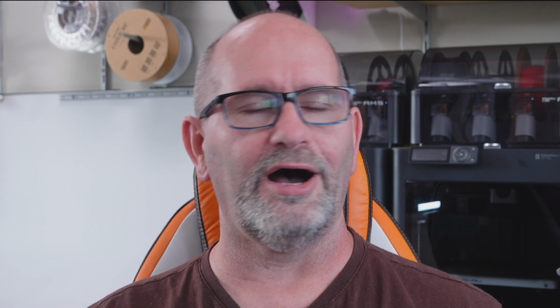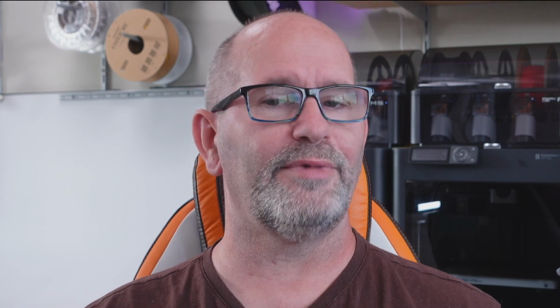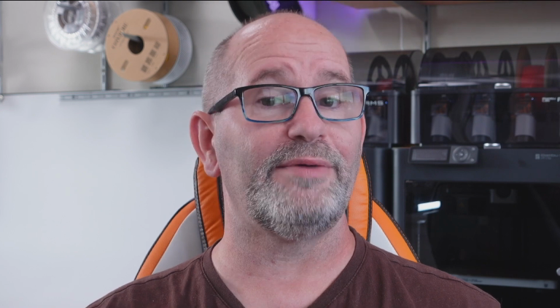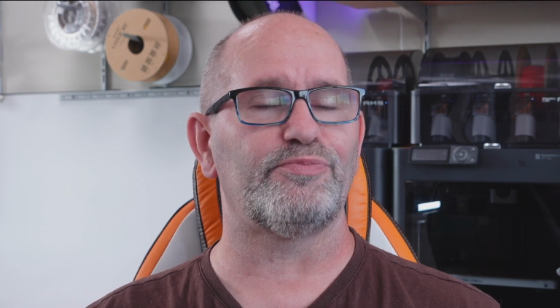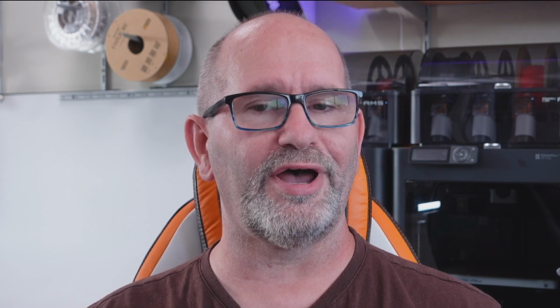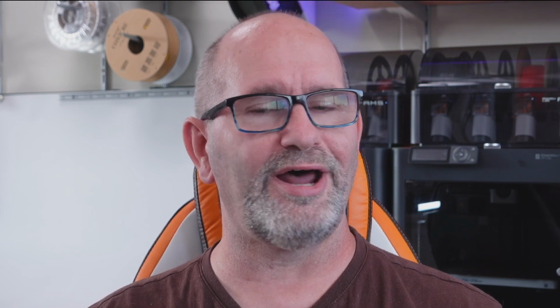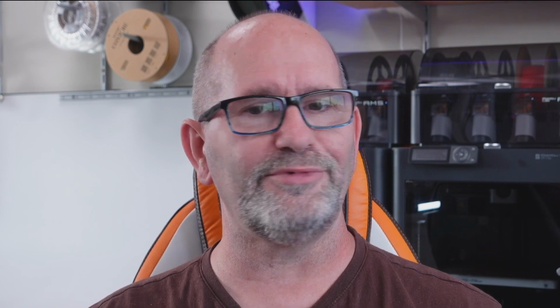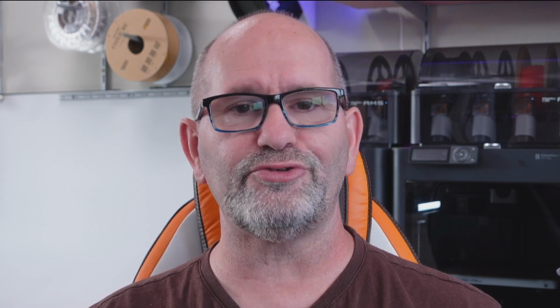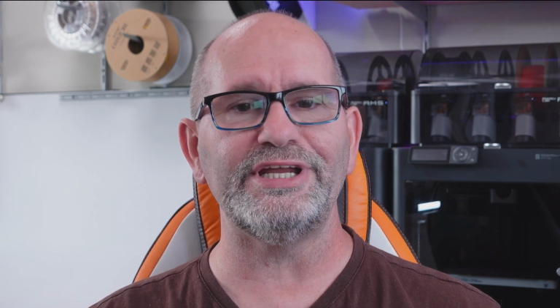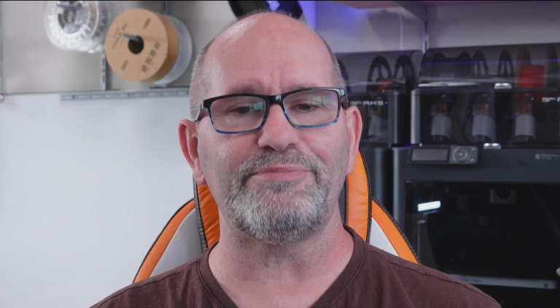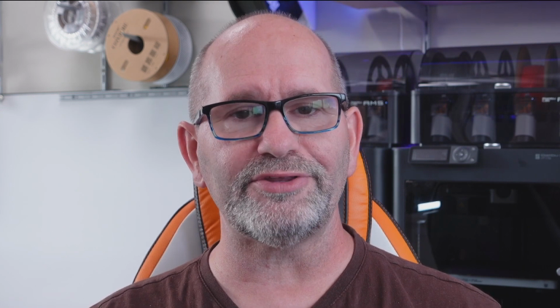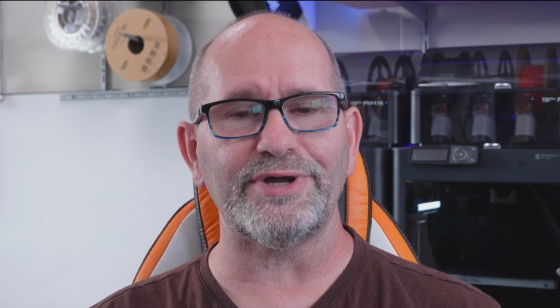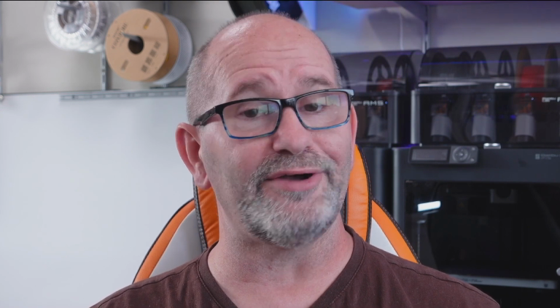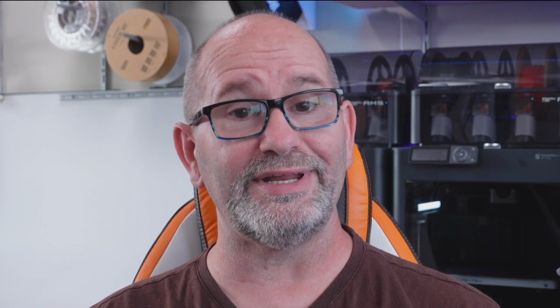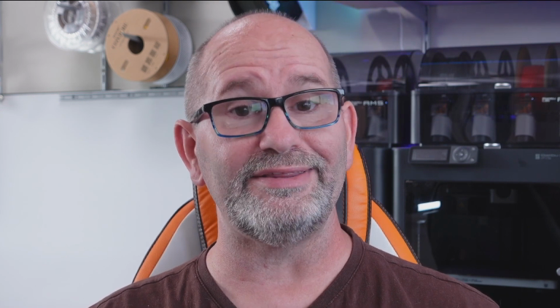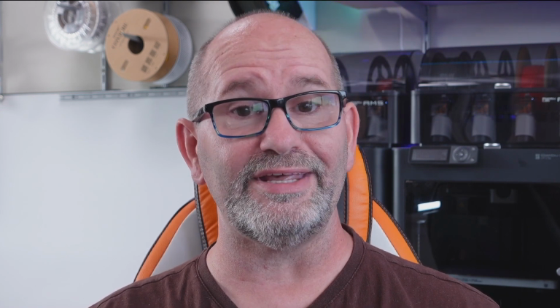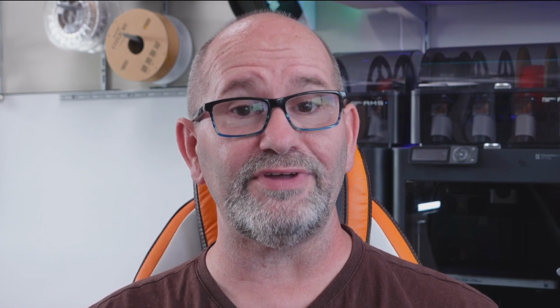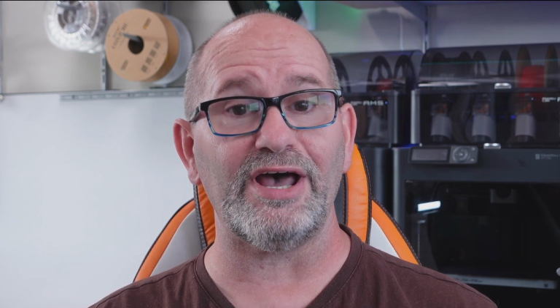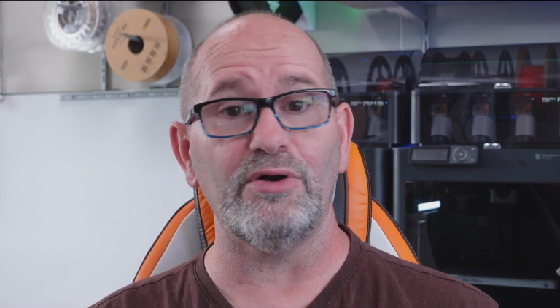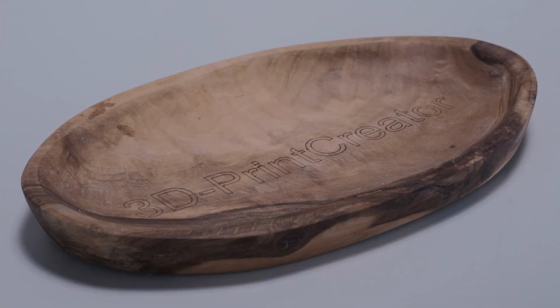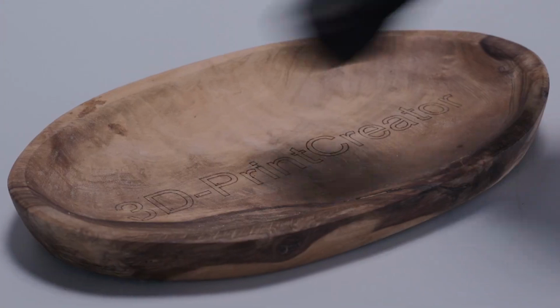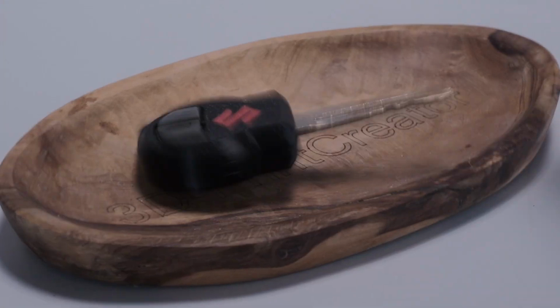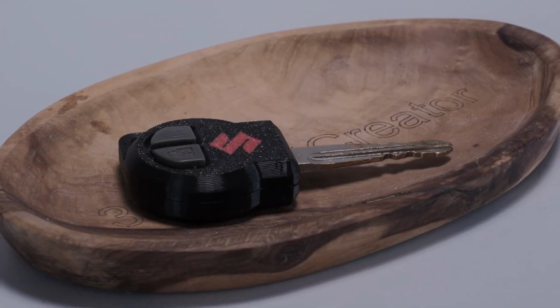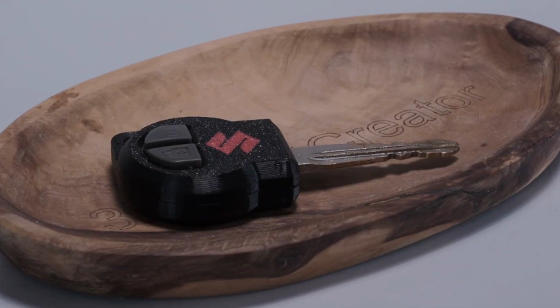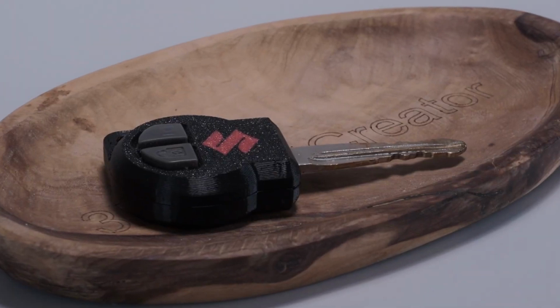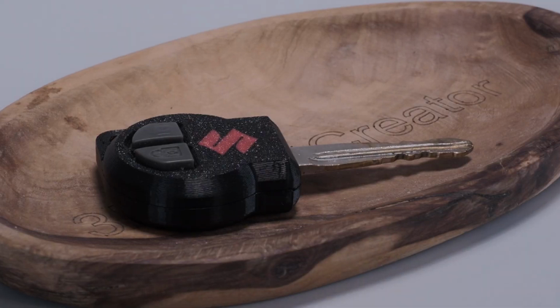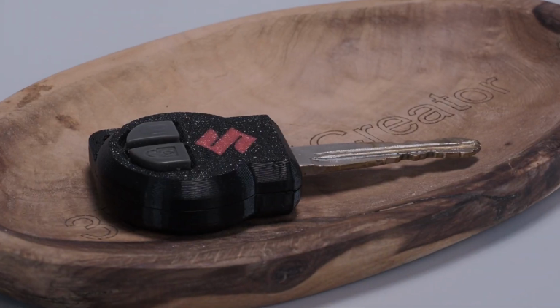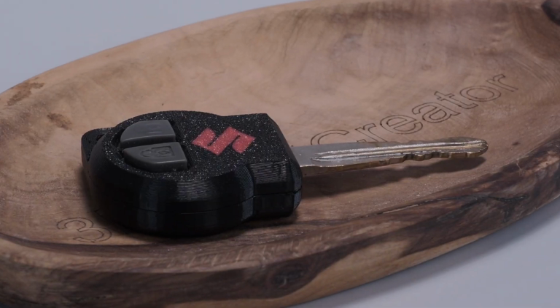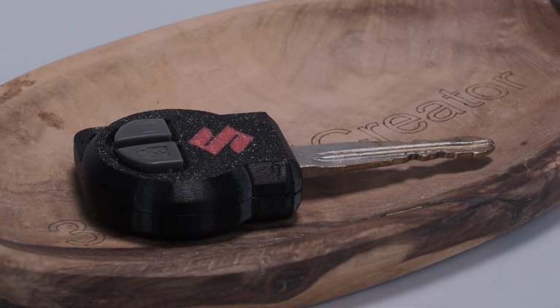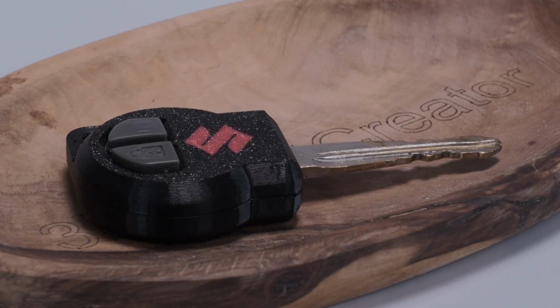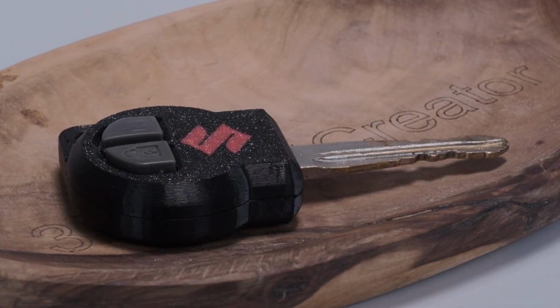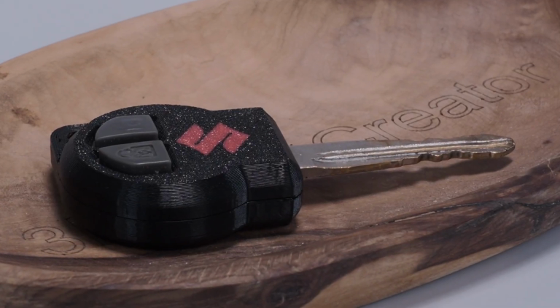Hi, my name is Brian. I am the 3D print creator and in this video we are going to make a replacement car key.